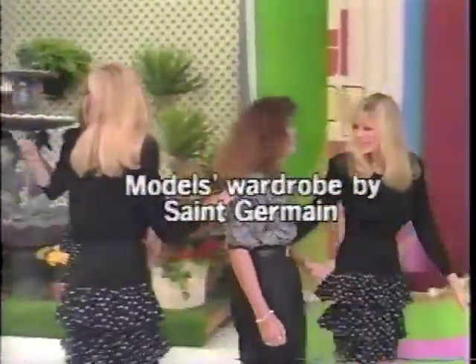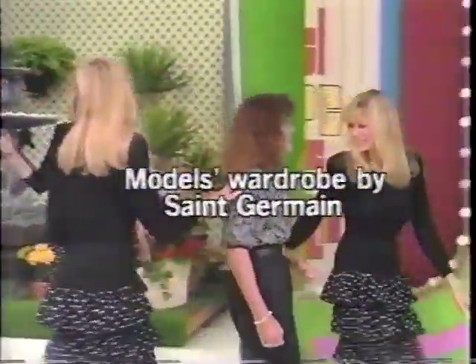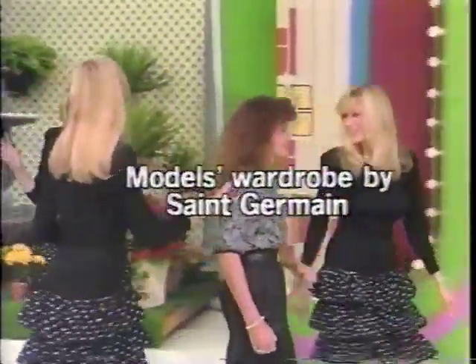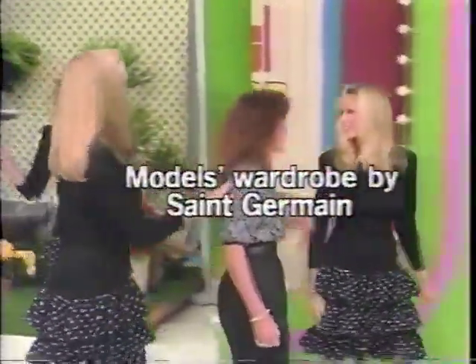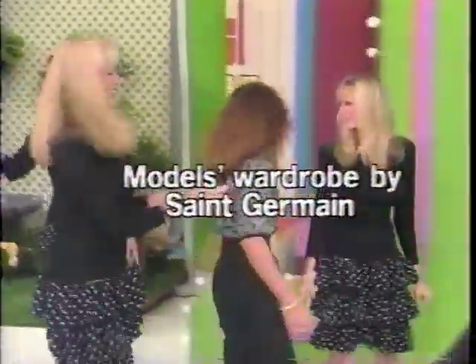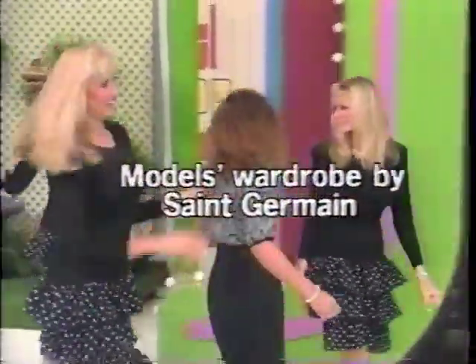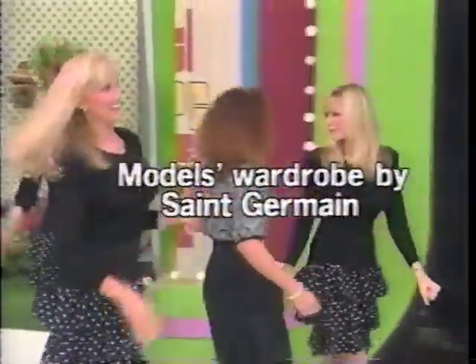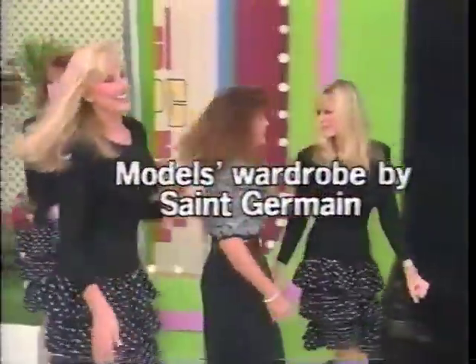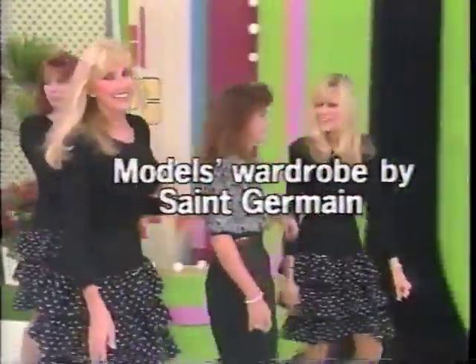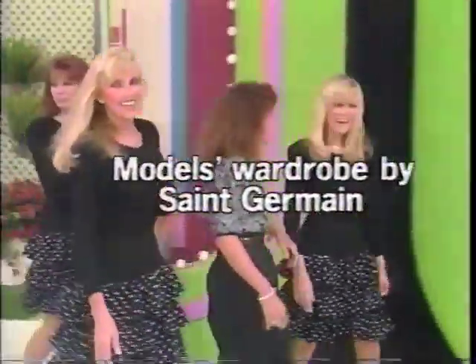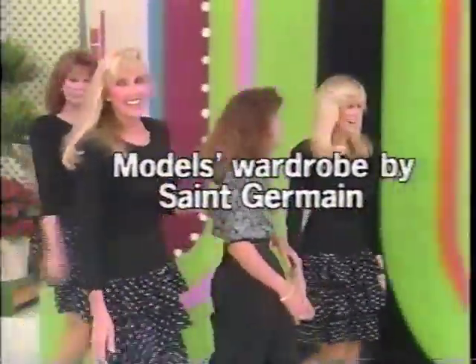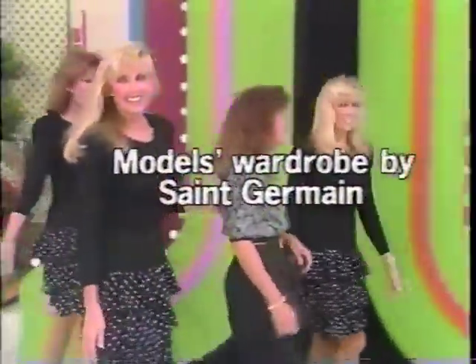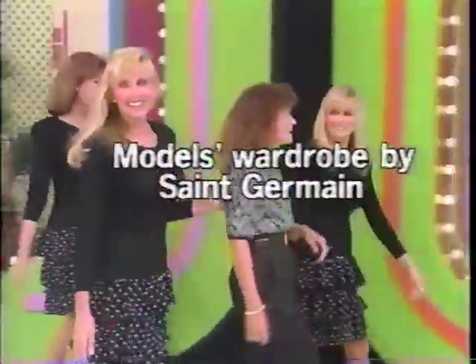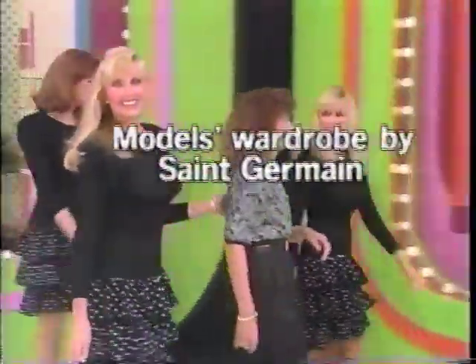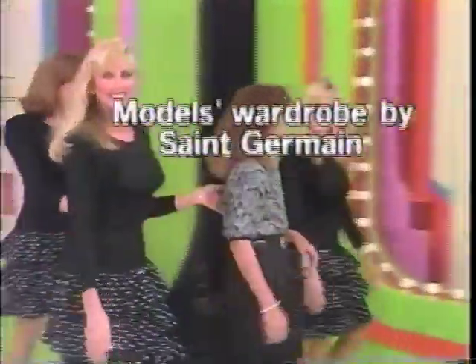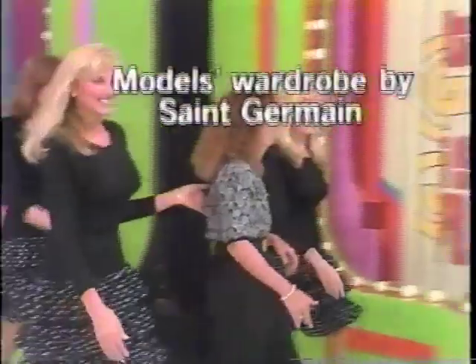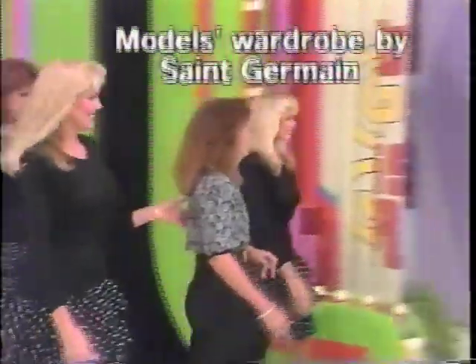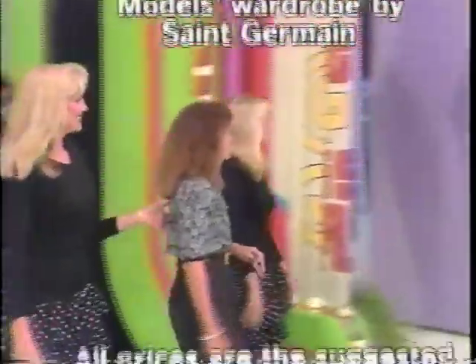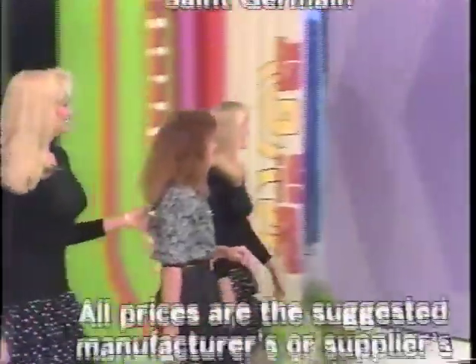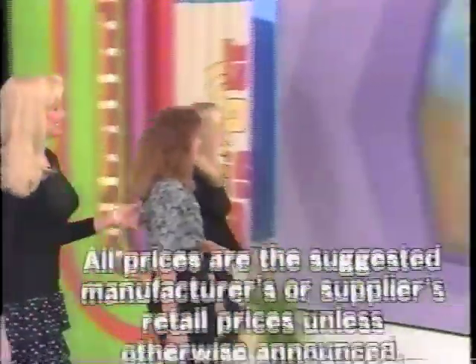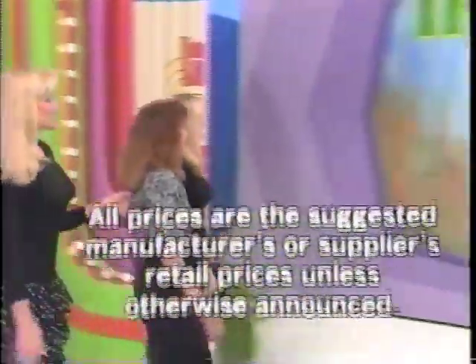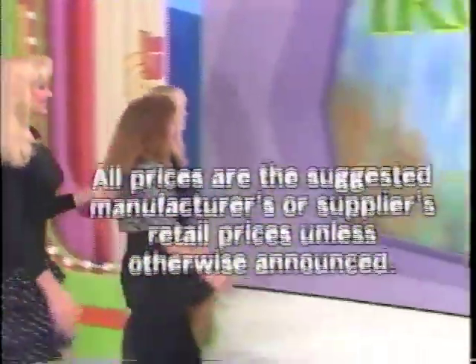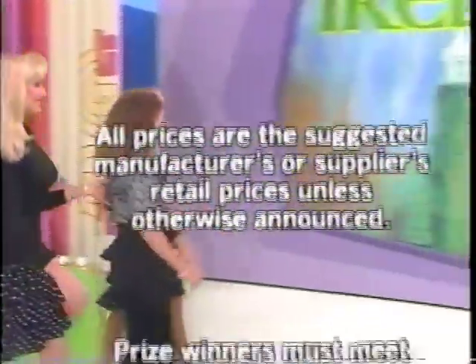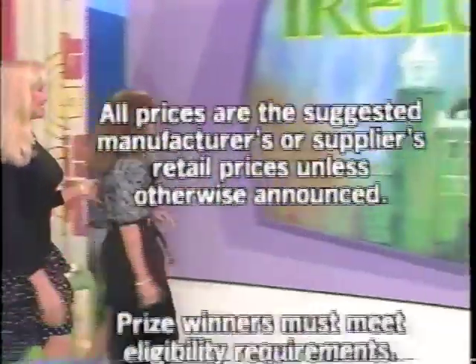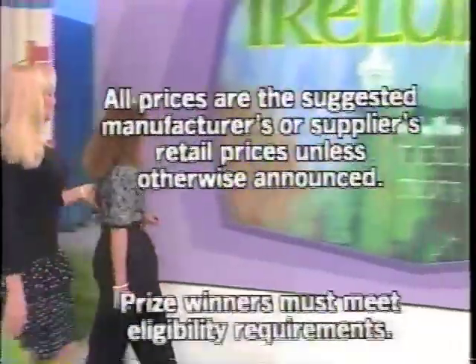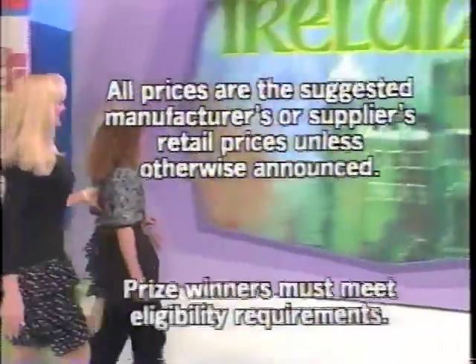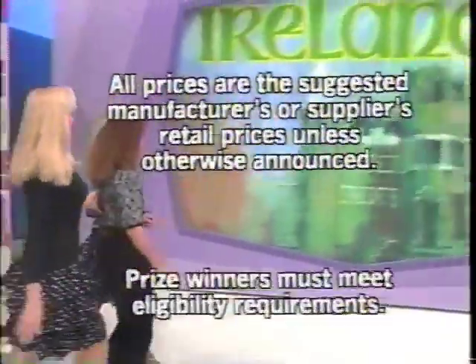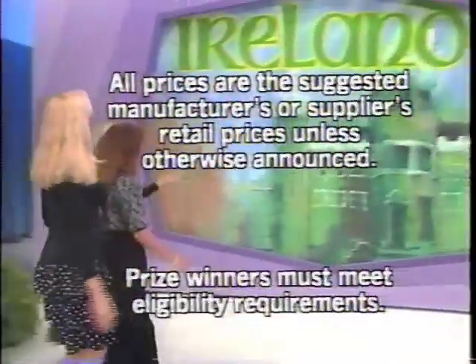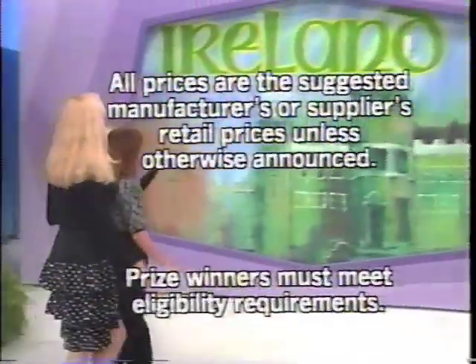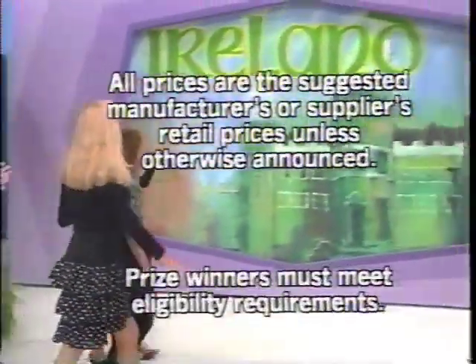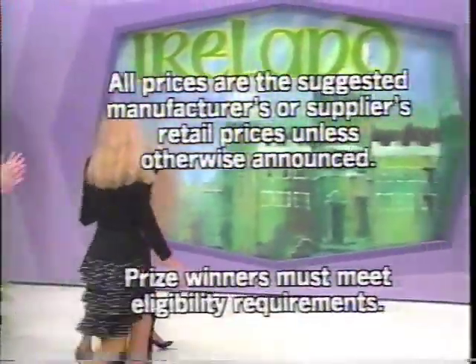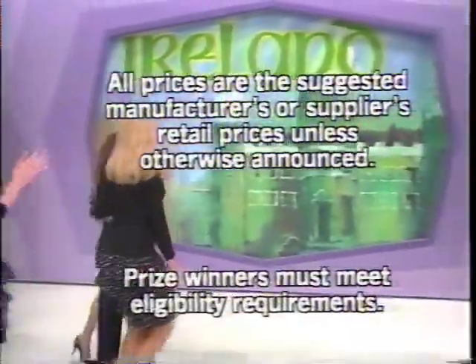This is Rod Roddy, speaking for The Price is Right.